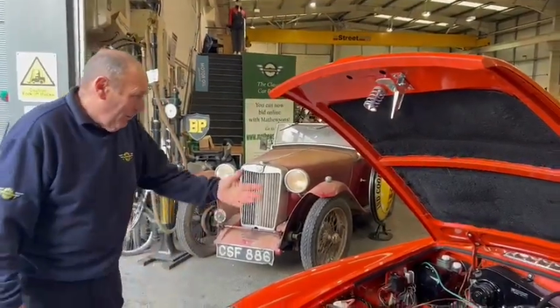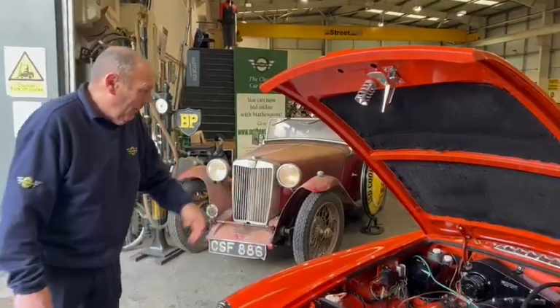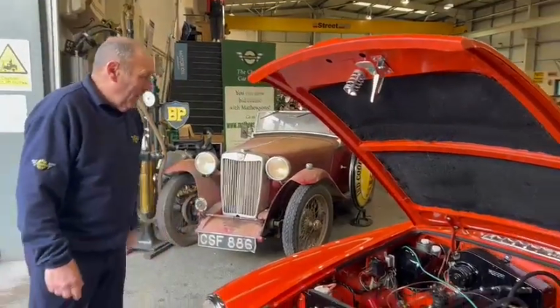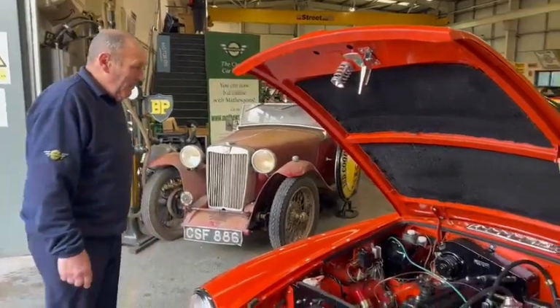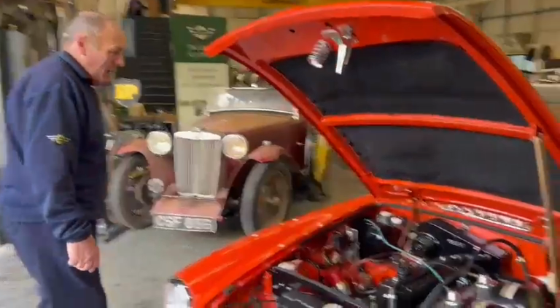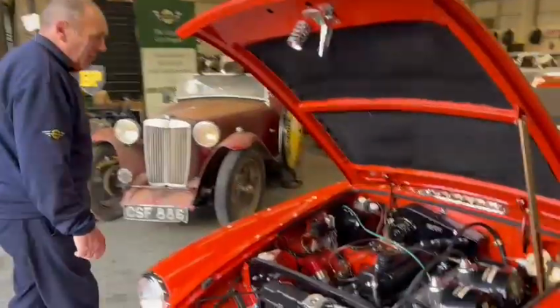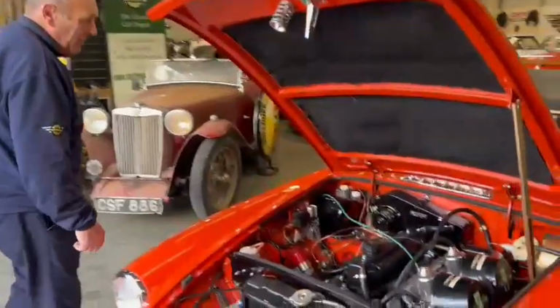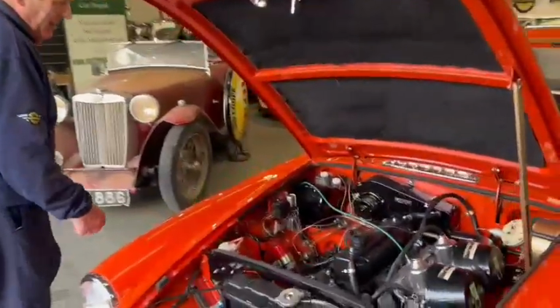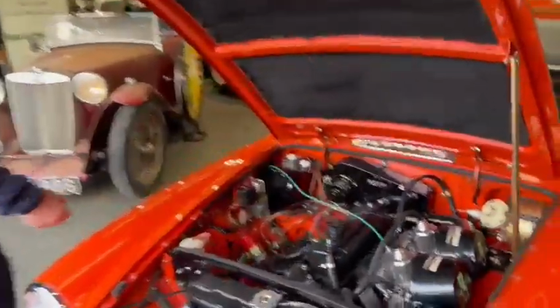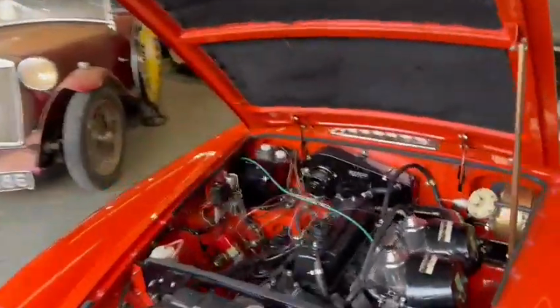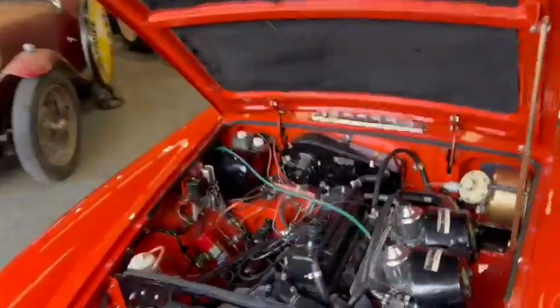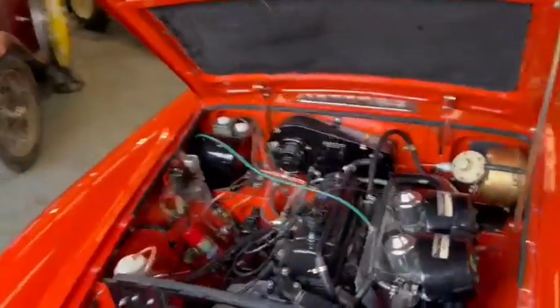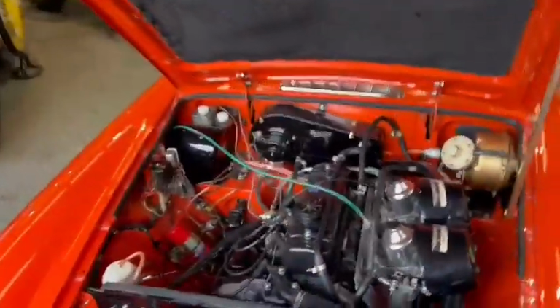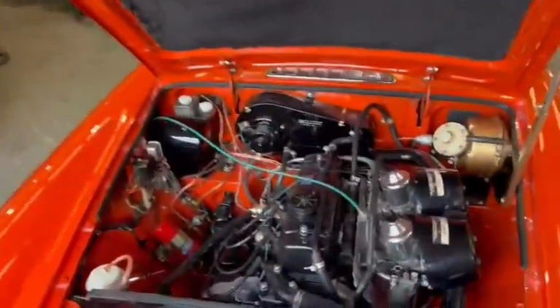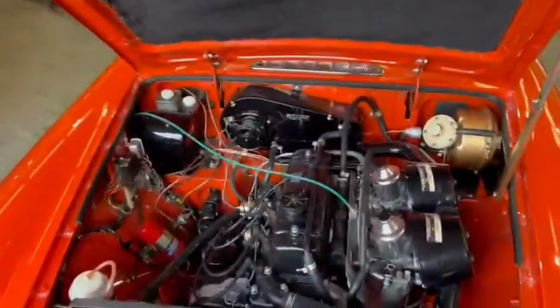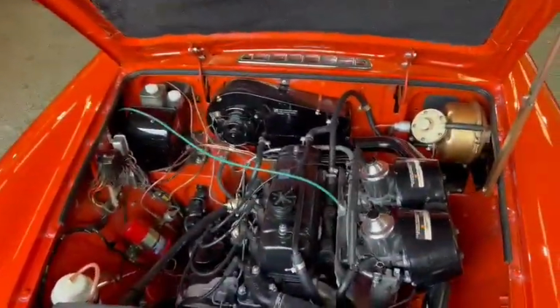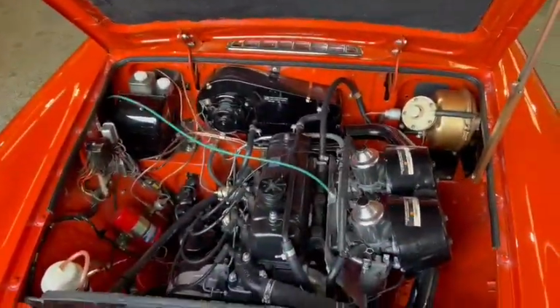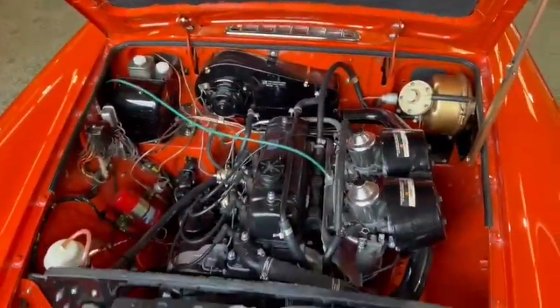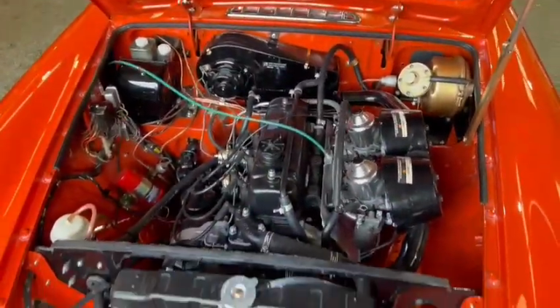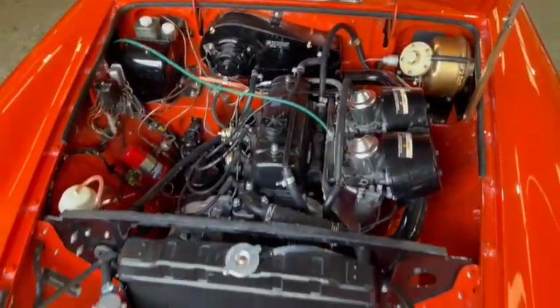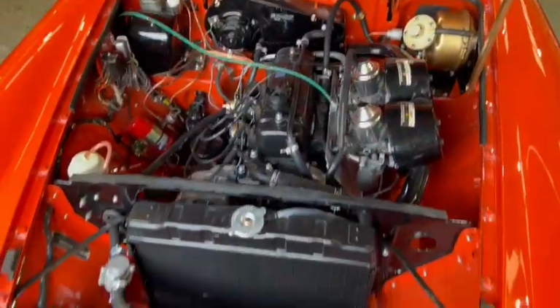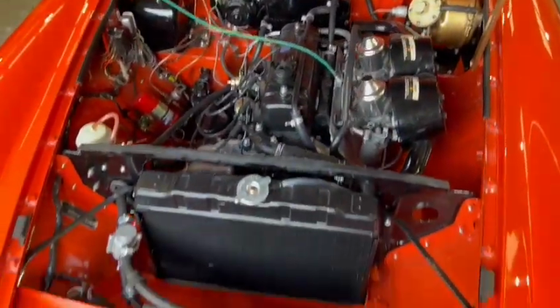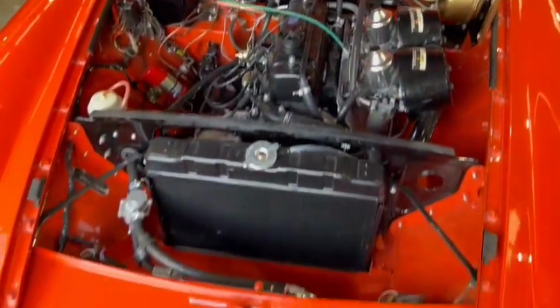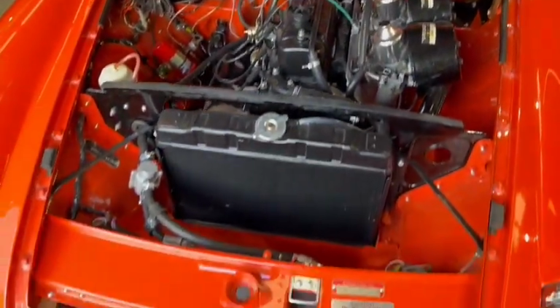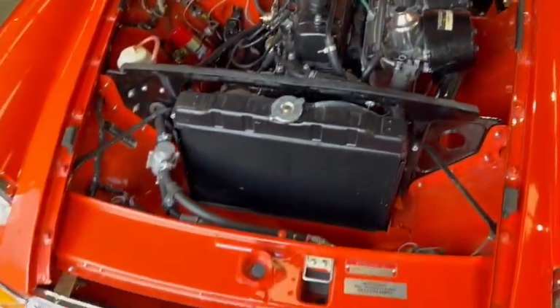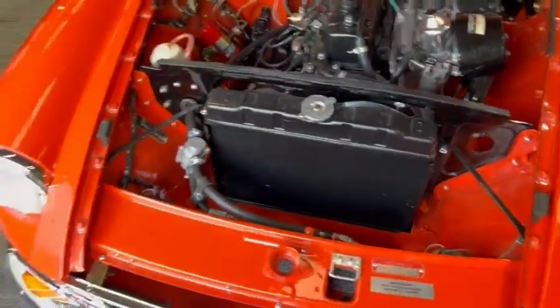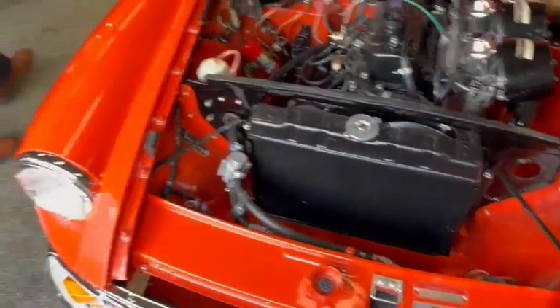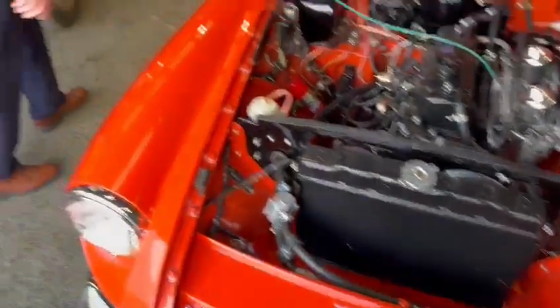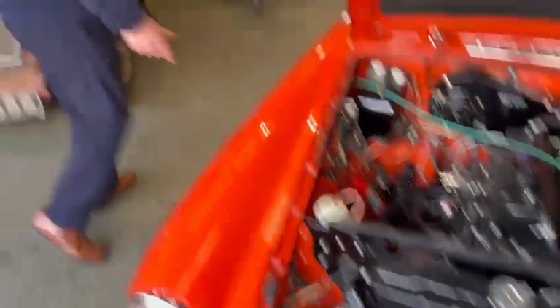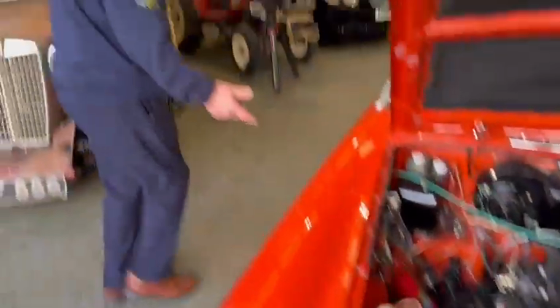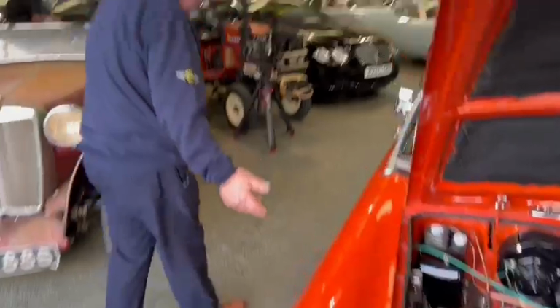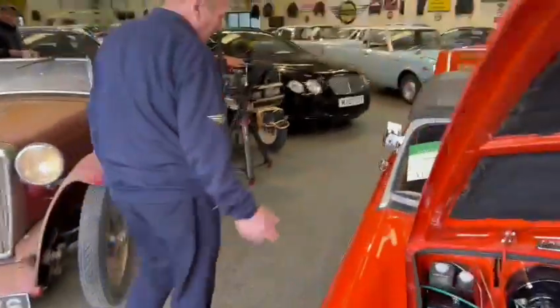Beautiful engine bay as you can see. Recently had a full house, wheels included and all the rest of it. Nice car.